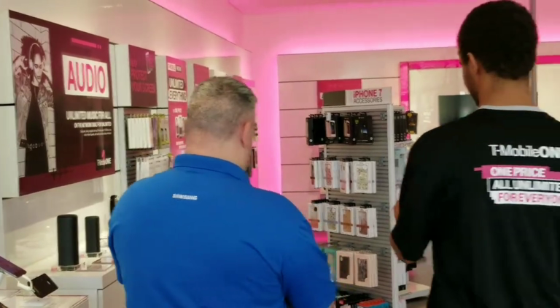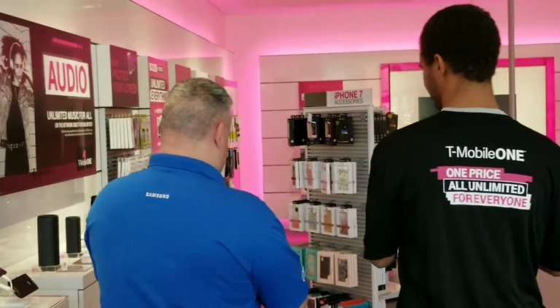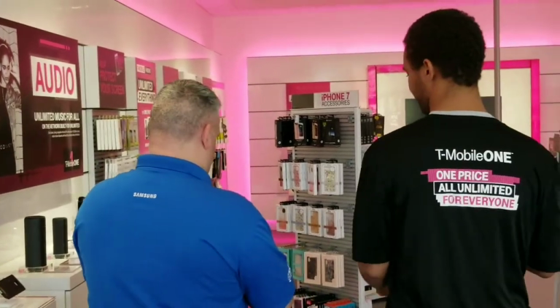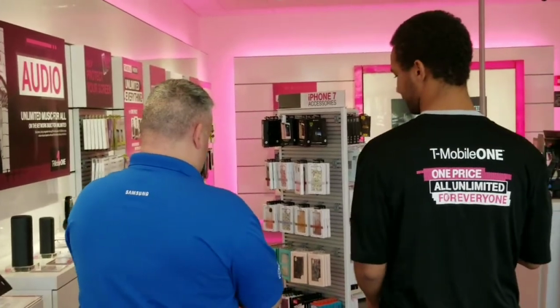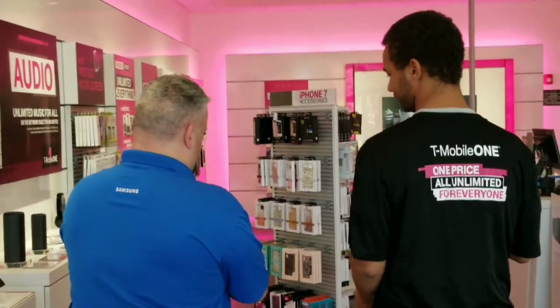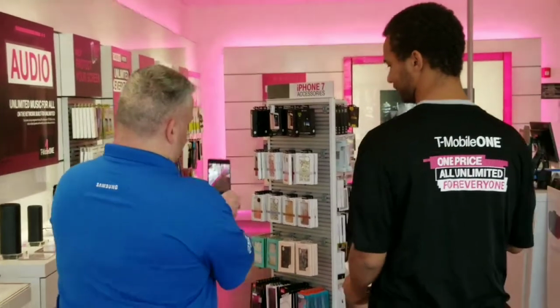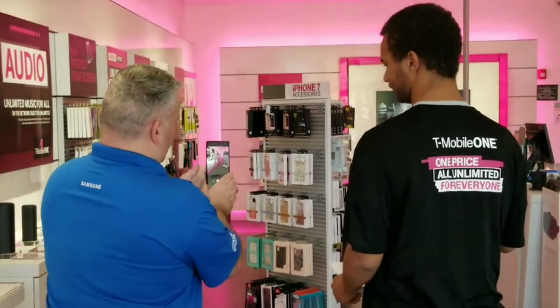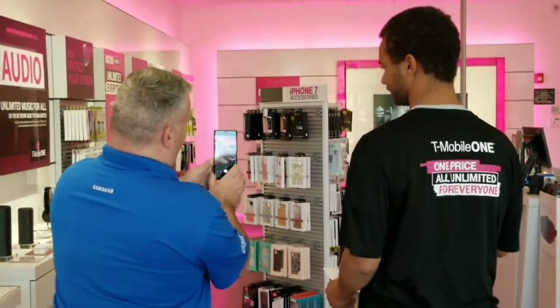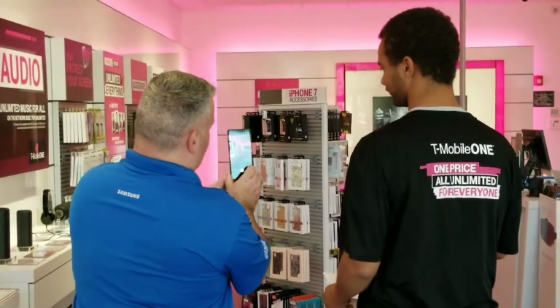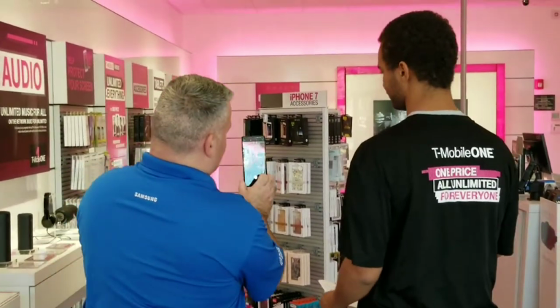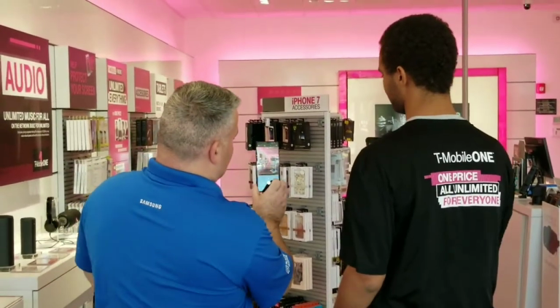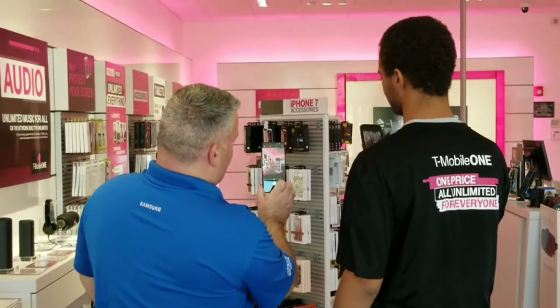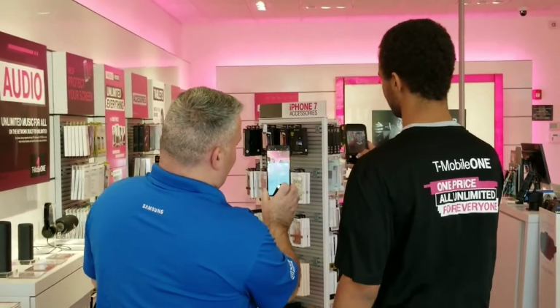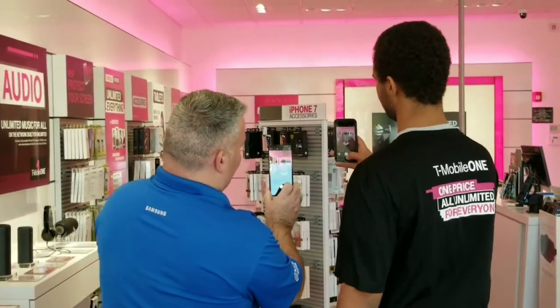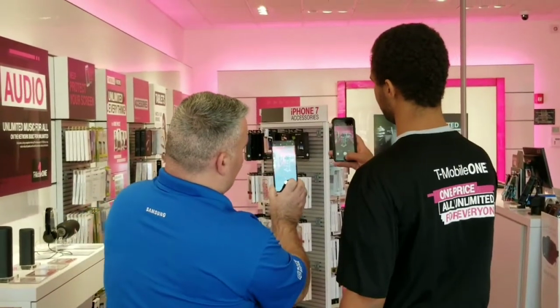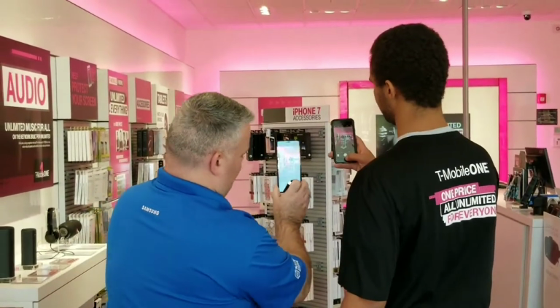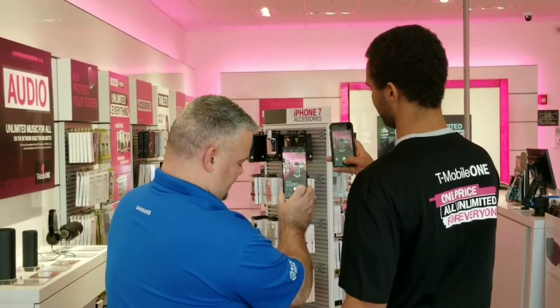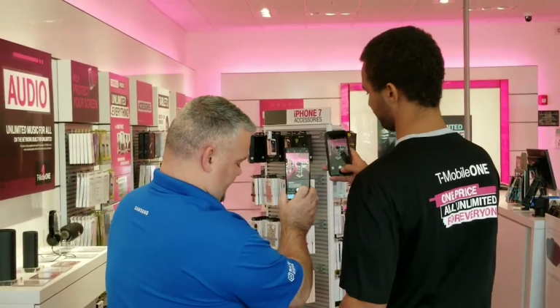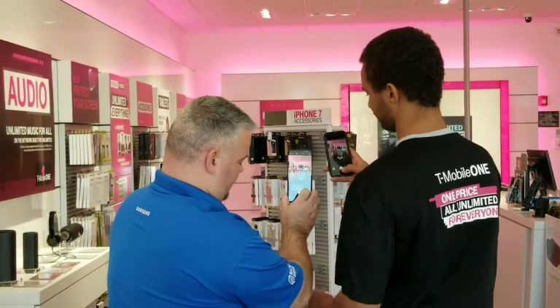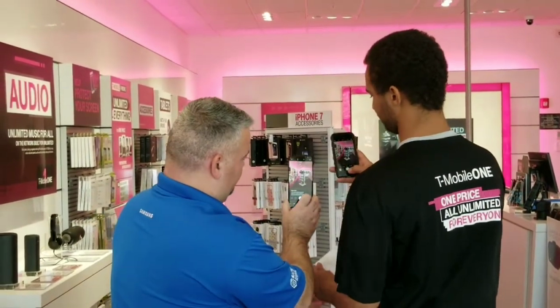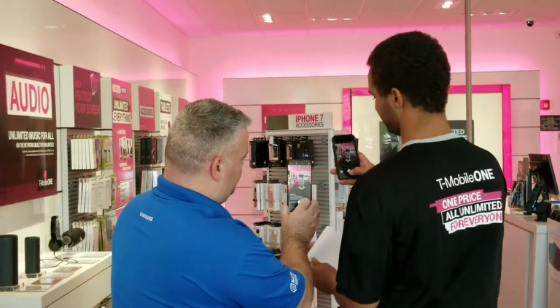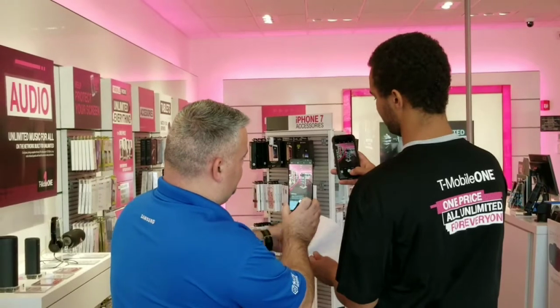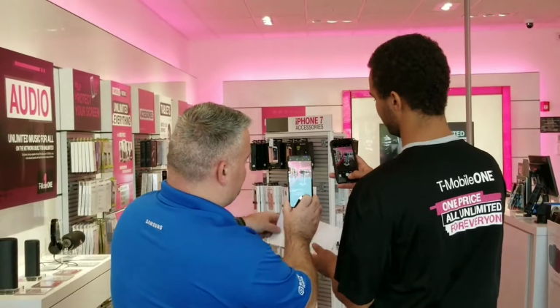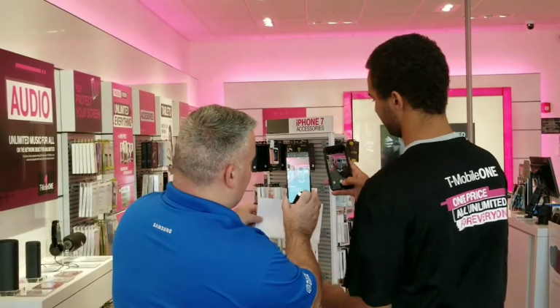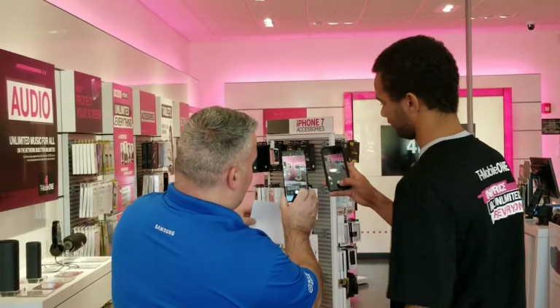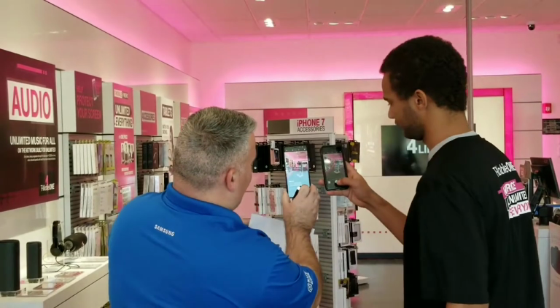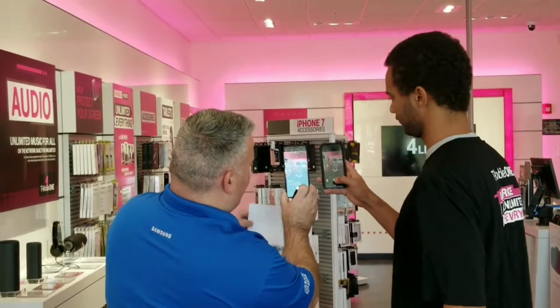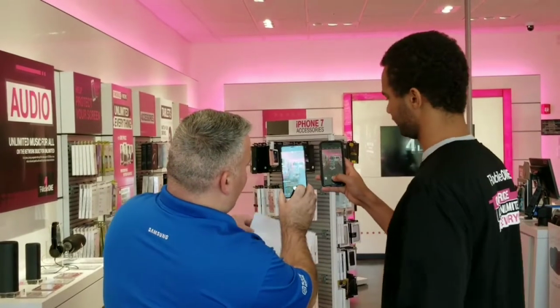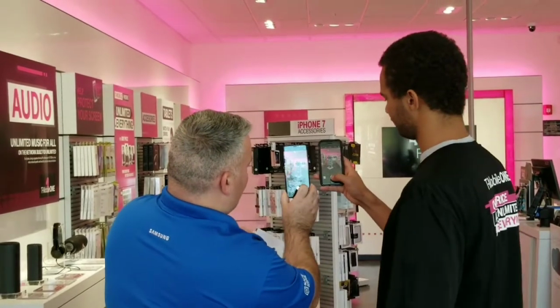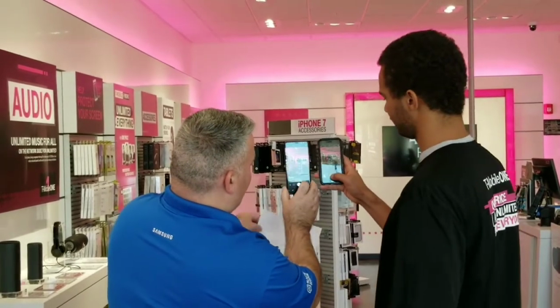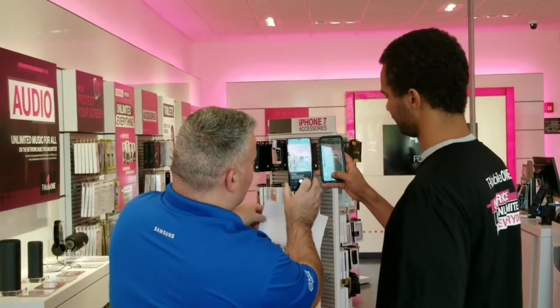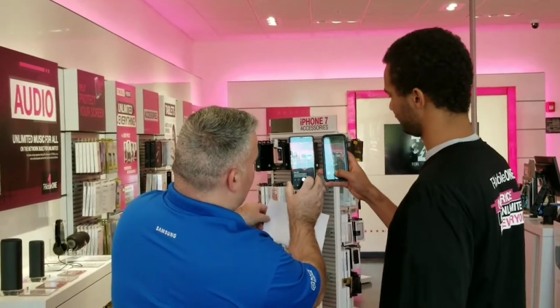What we're going to do is go ahead and put the camera side by side, and on the count of three we're going to take the shot.